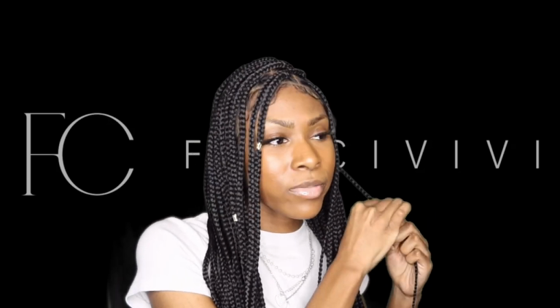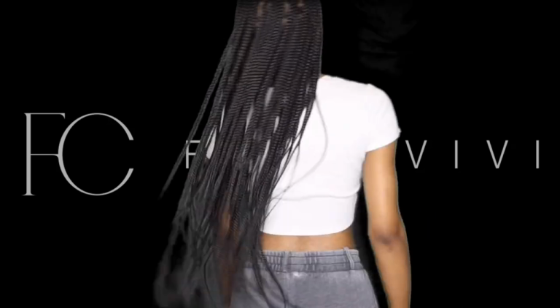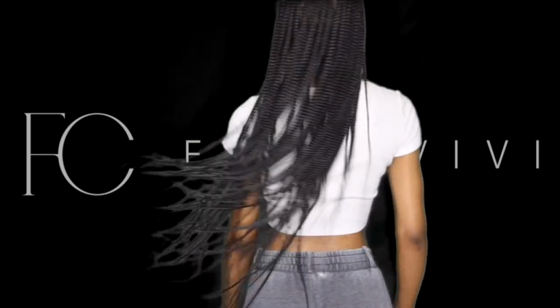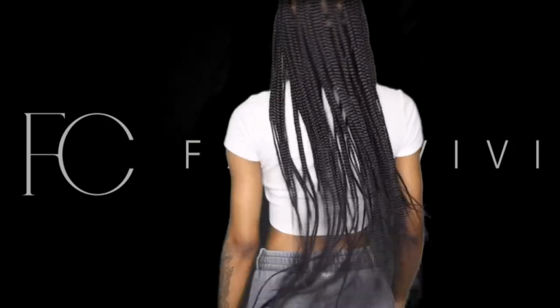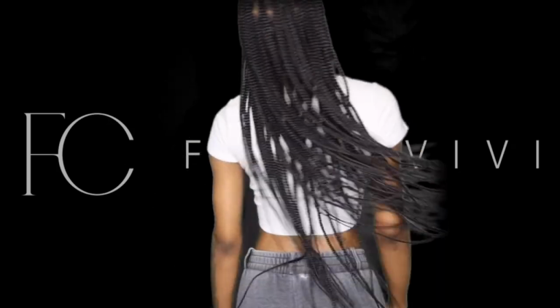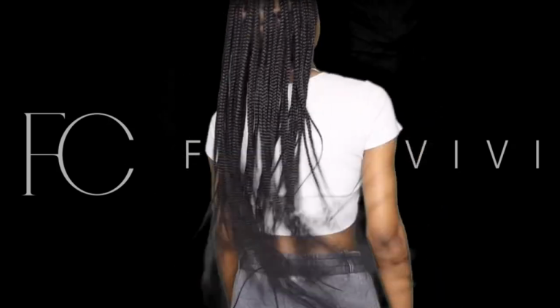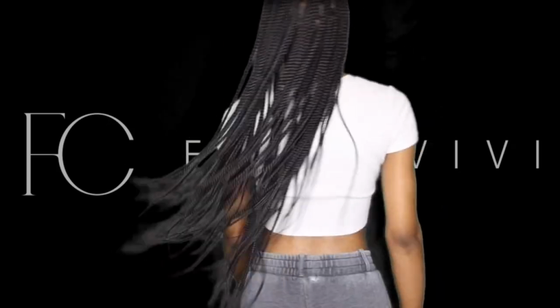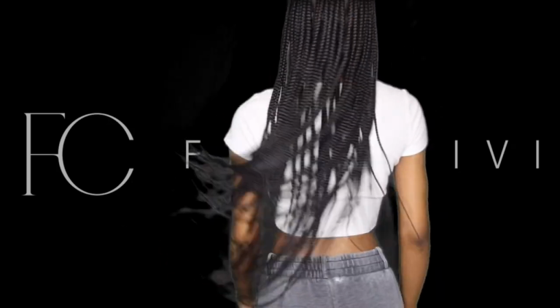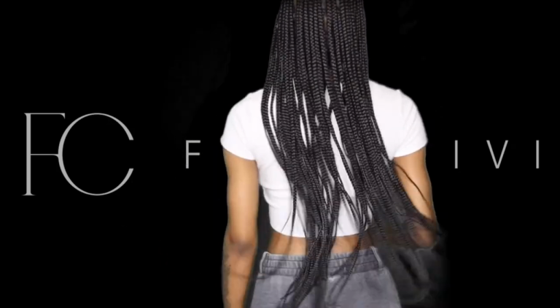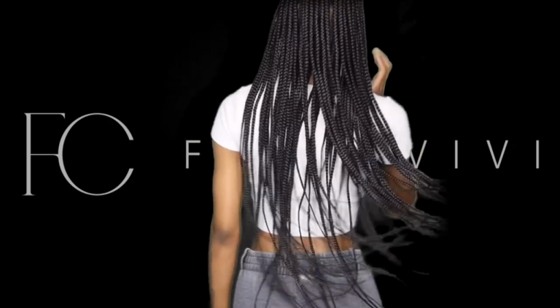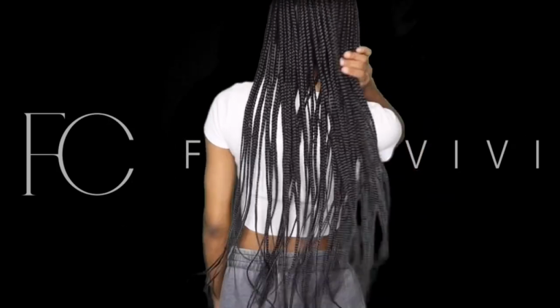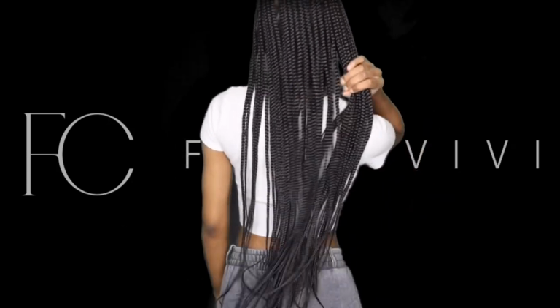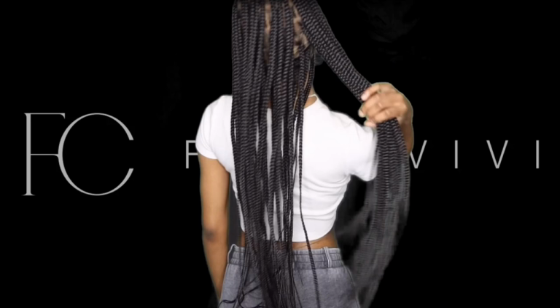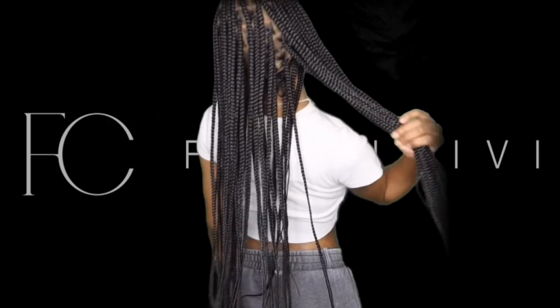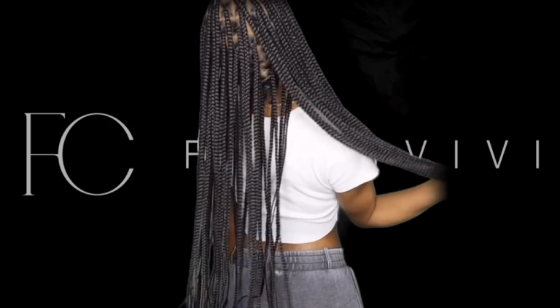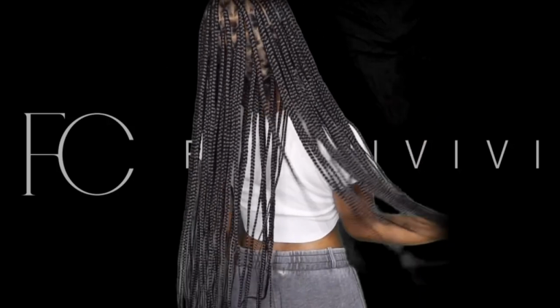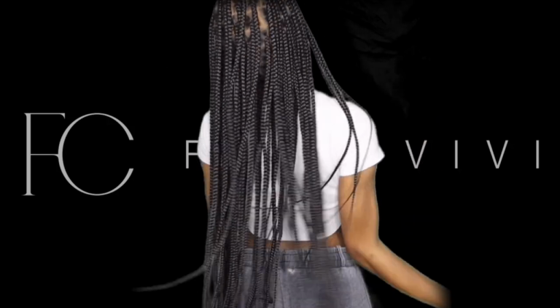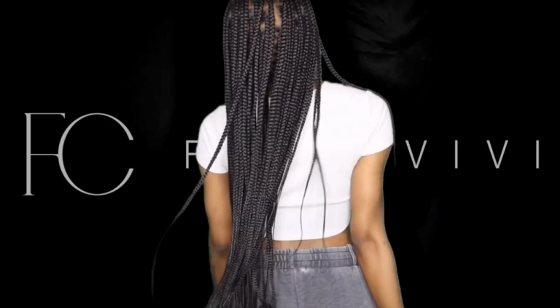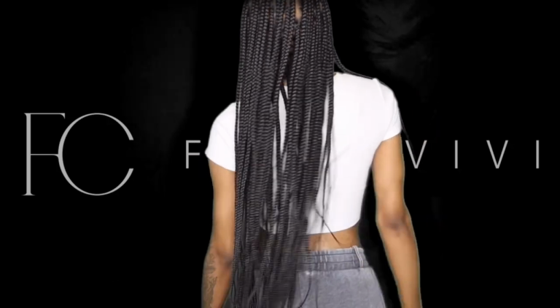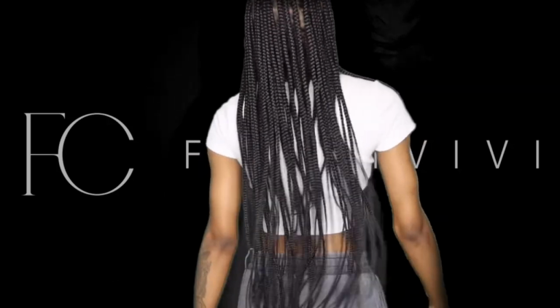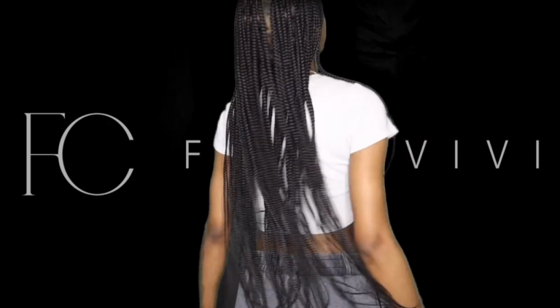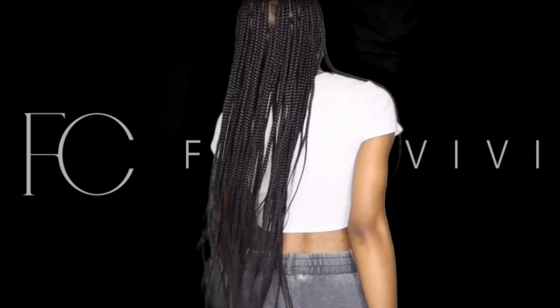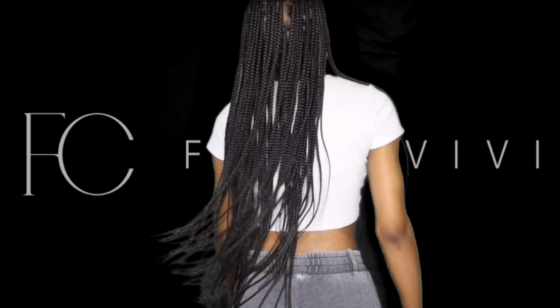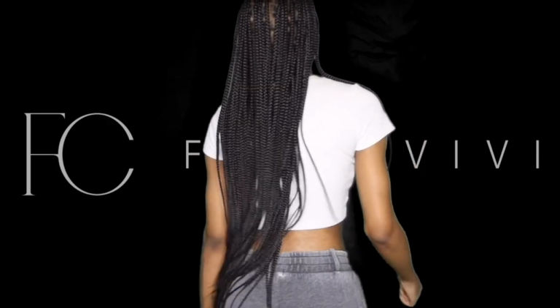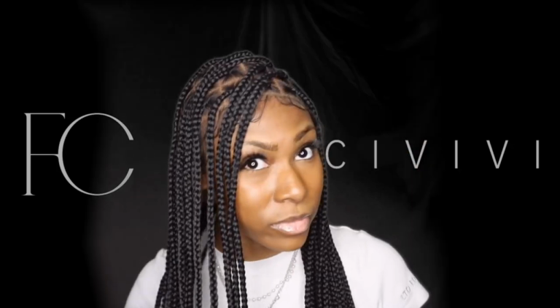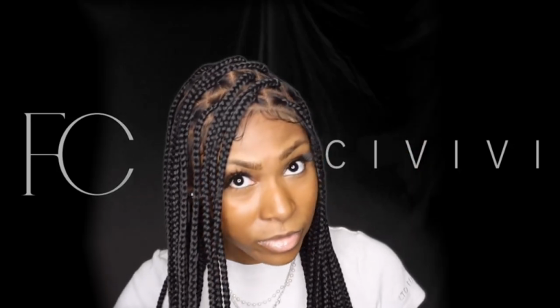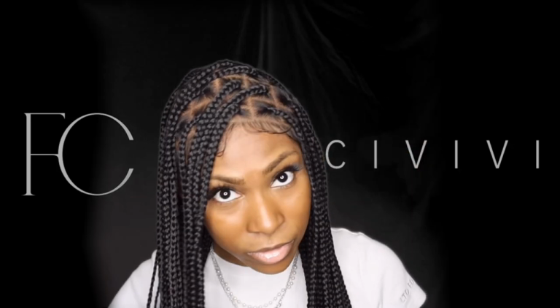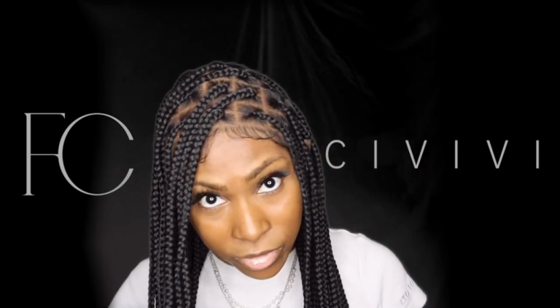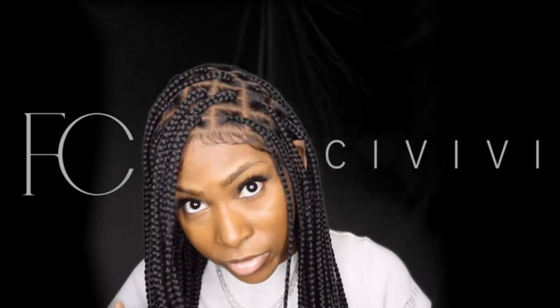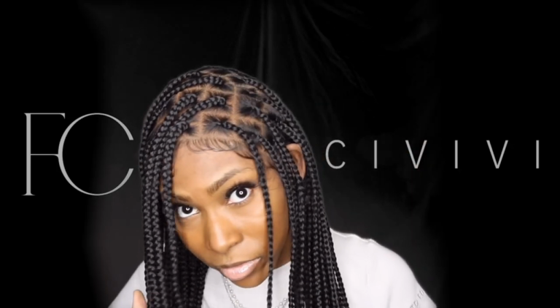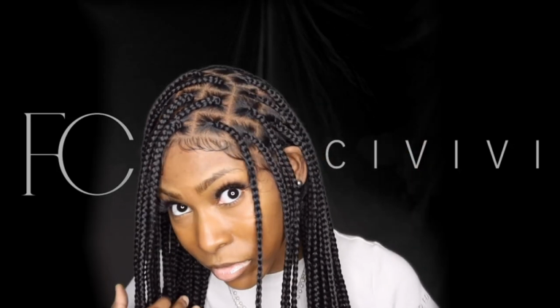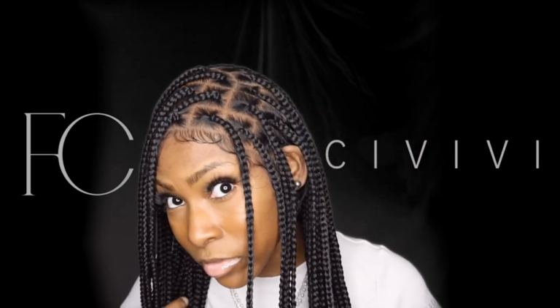Now that I'm feeling real cute and real sexy in my new braided wig, I'm ready to go on my date — and hopefully it turns out well.